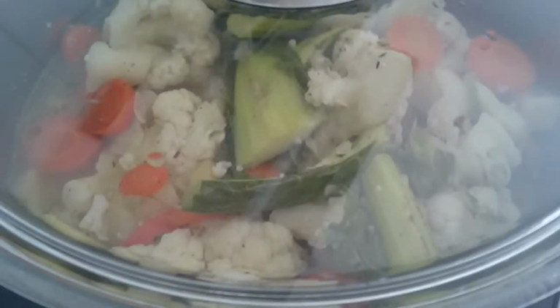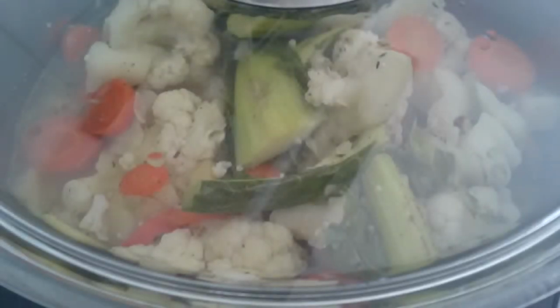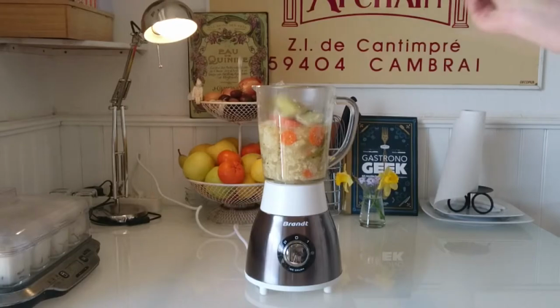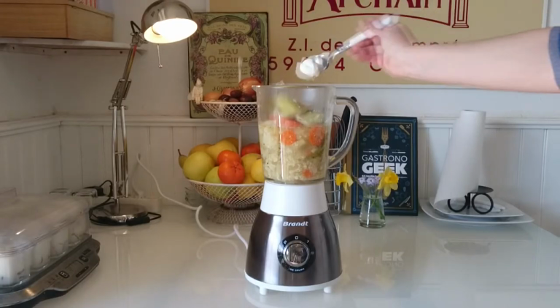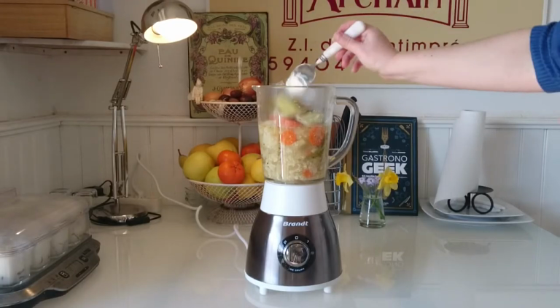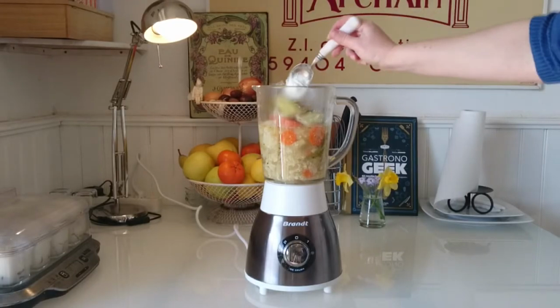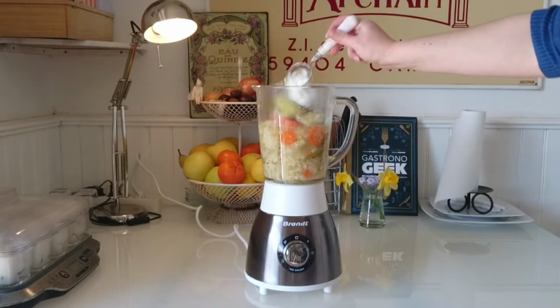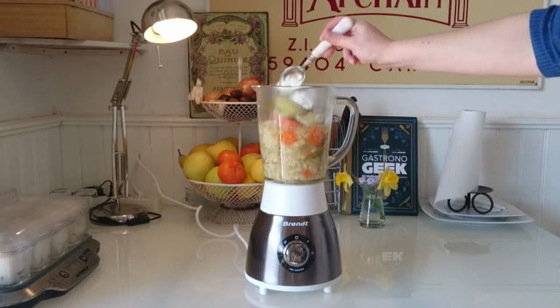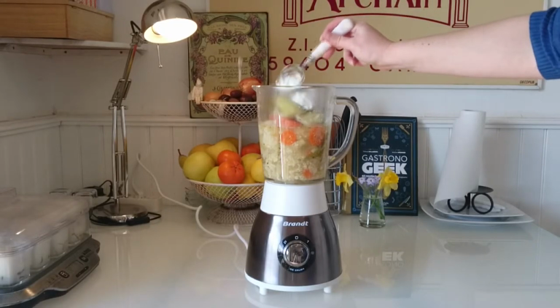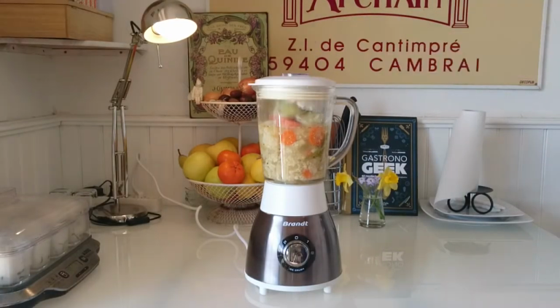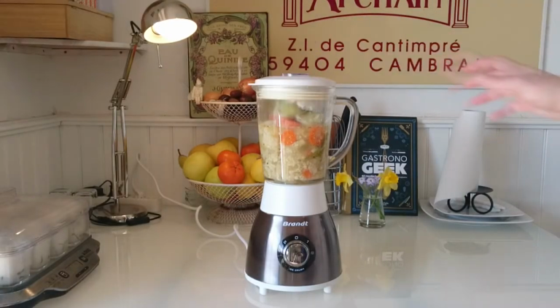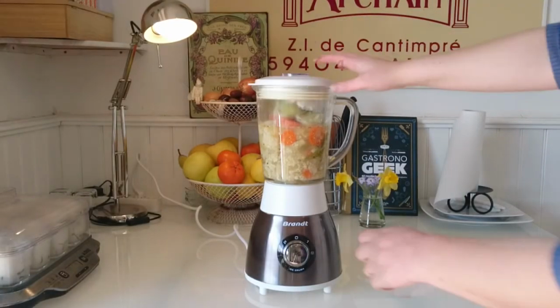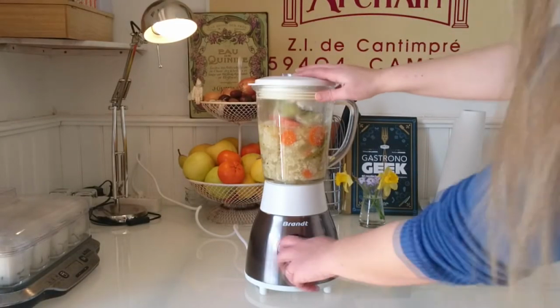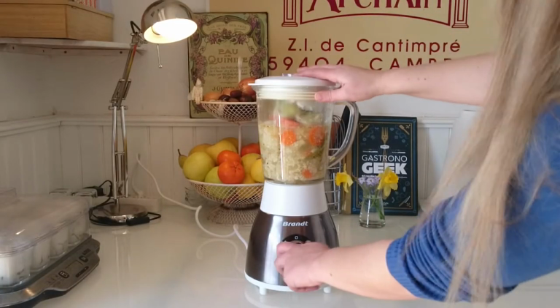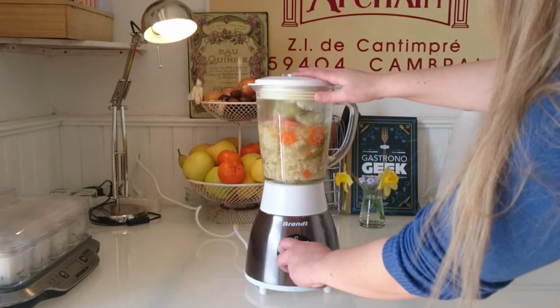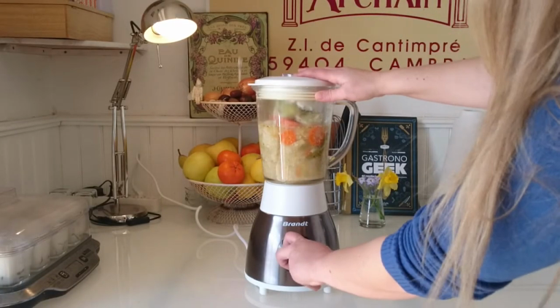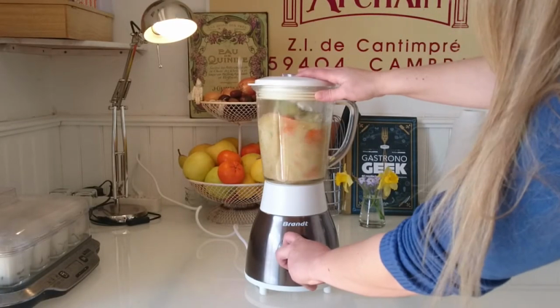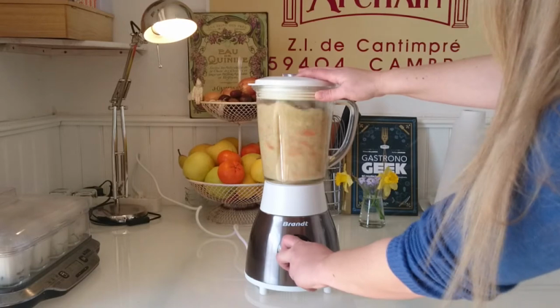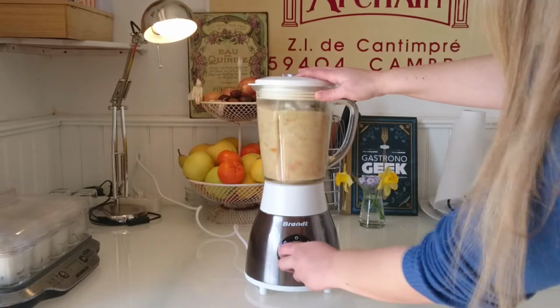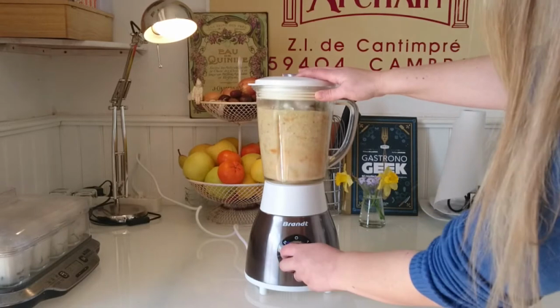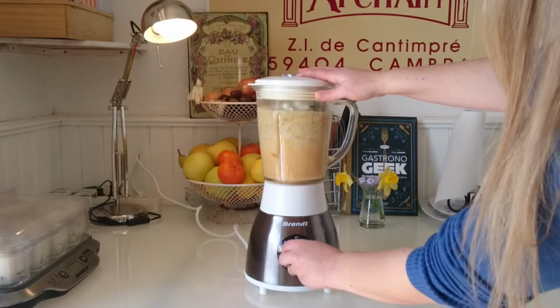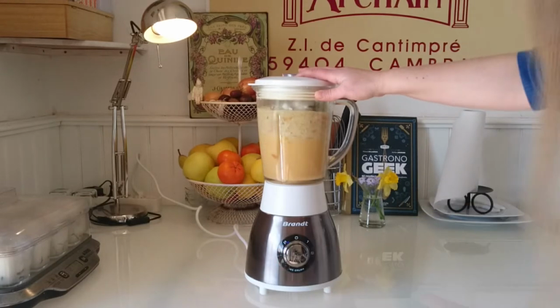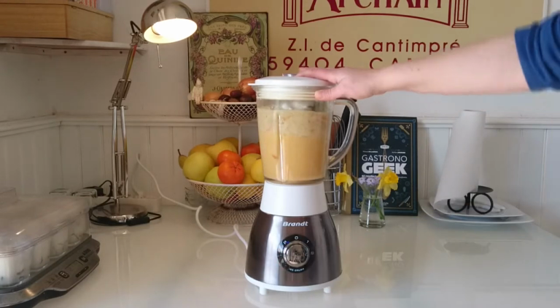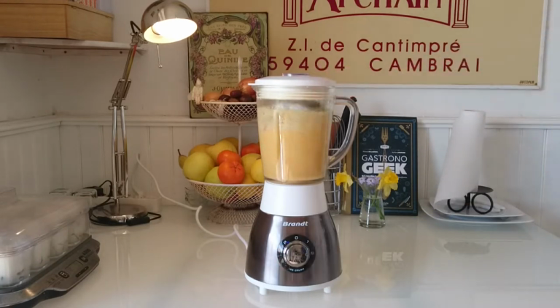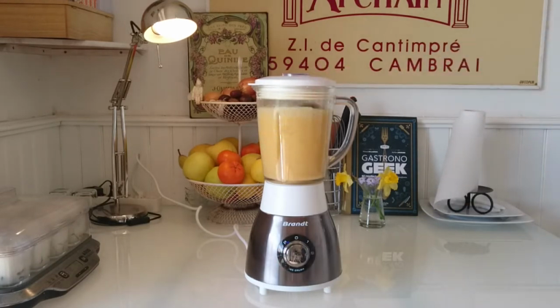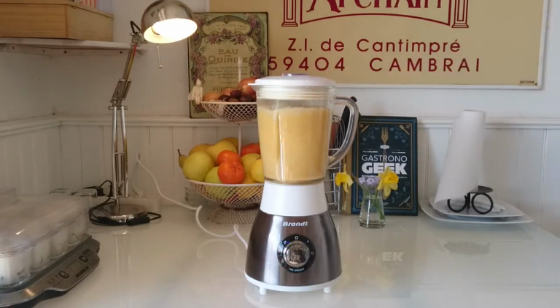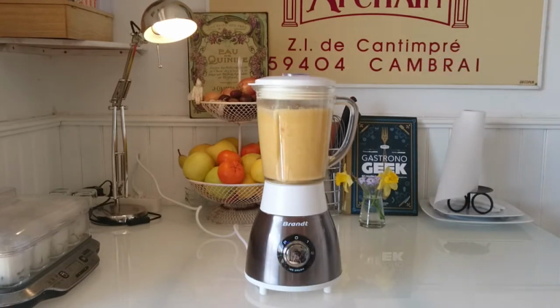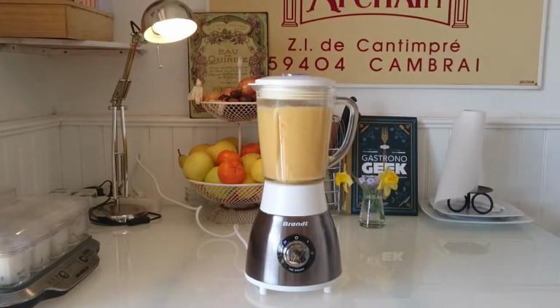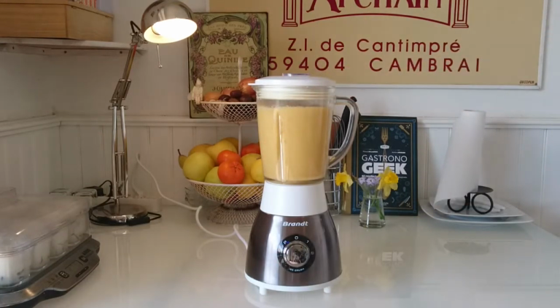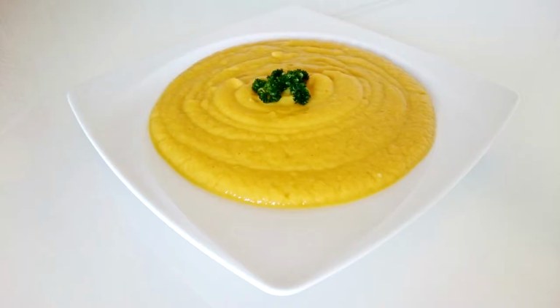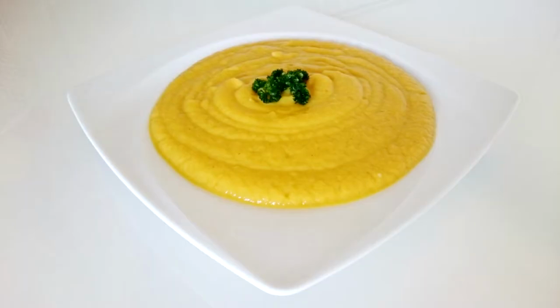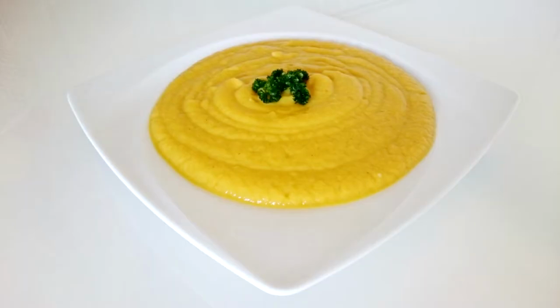Mix in the blender with a tablespoon of double cream and then enjoy!